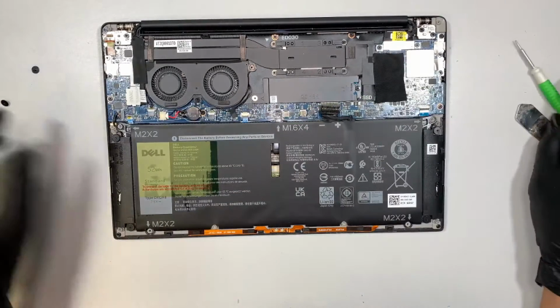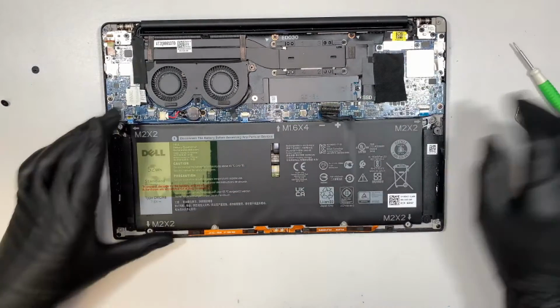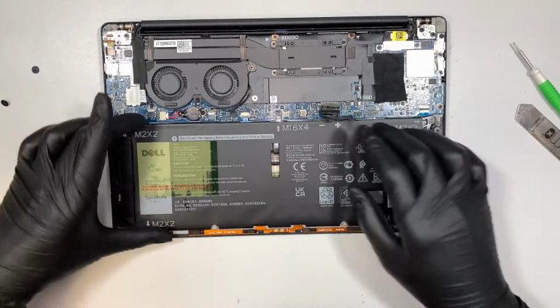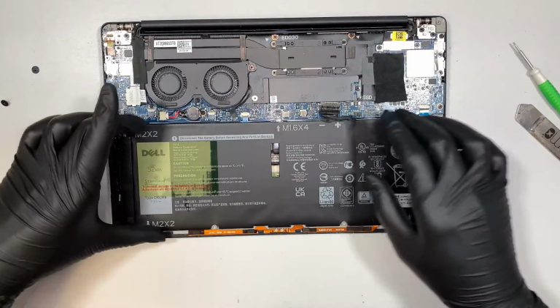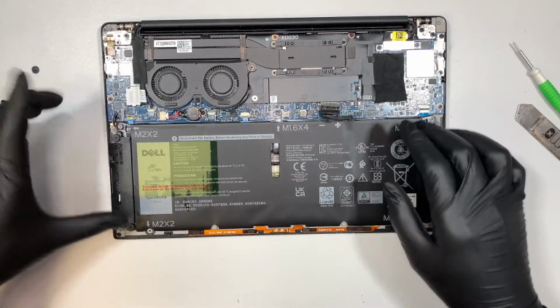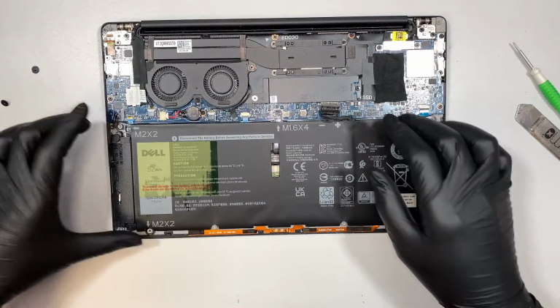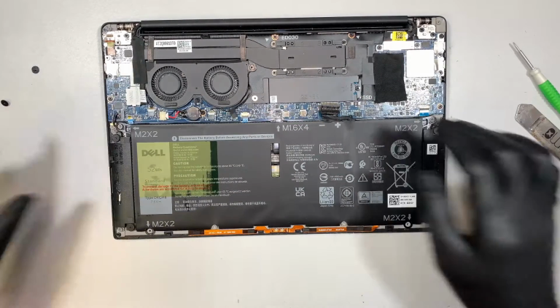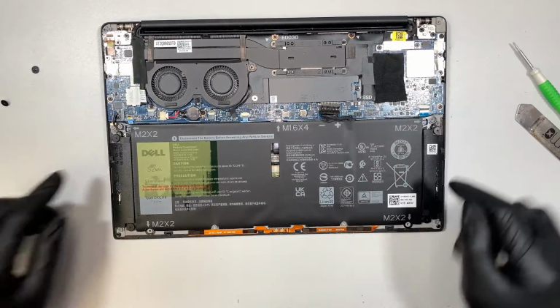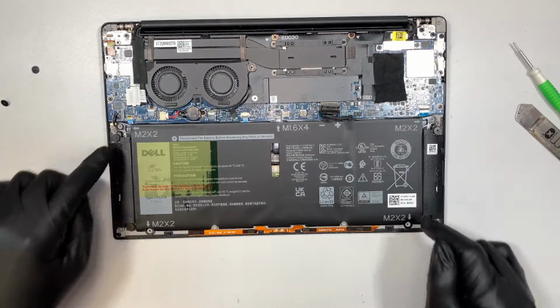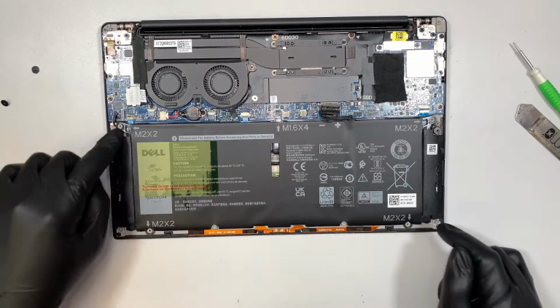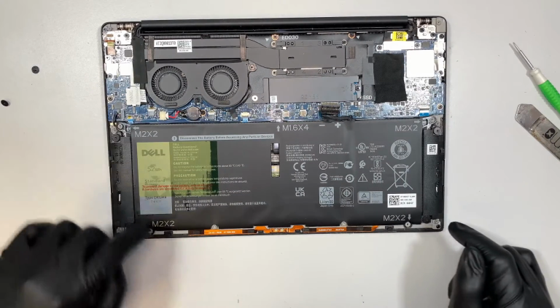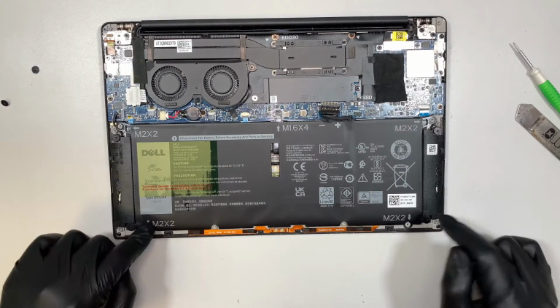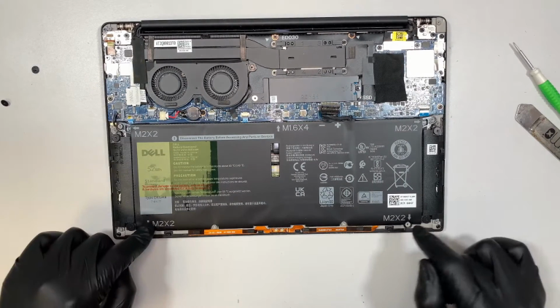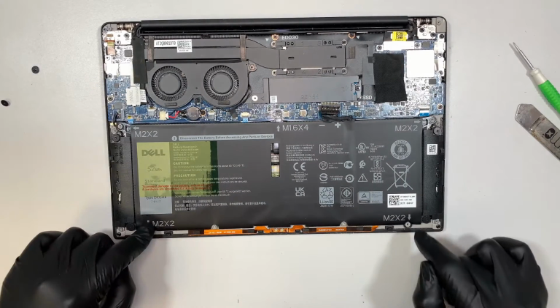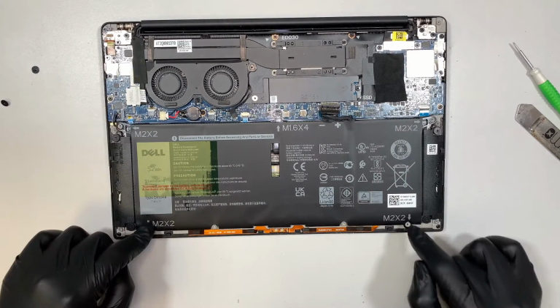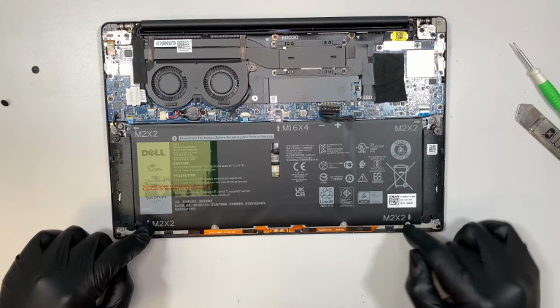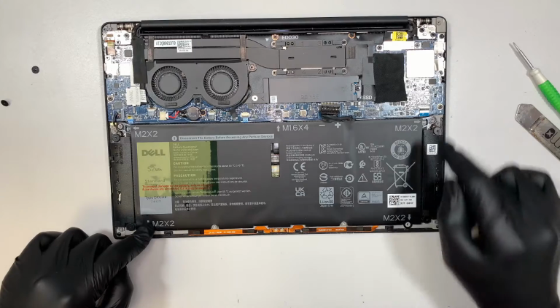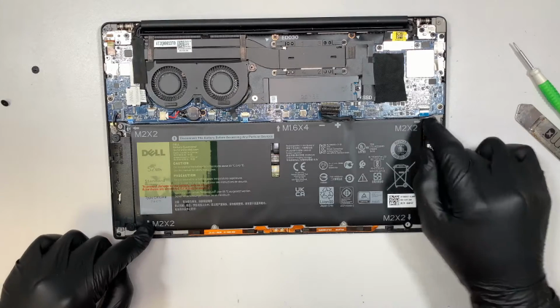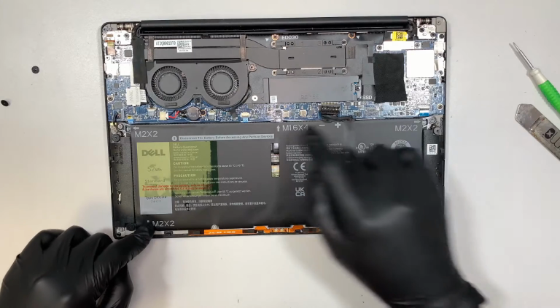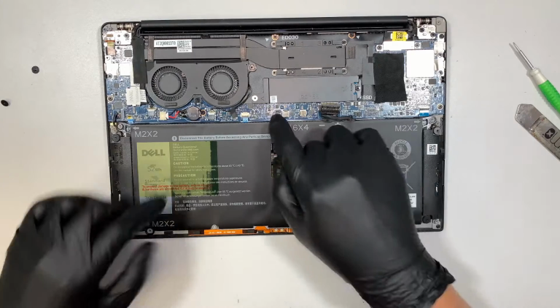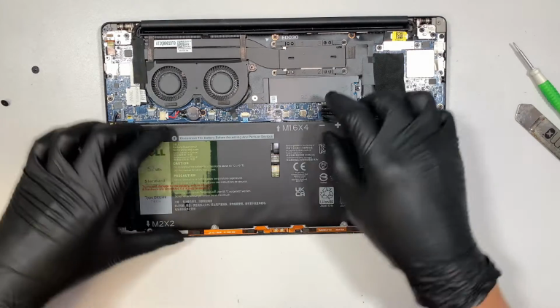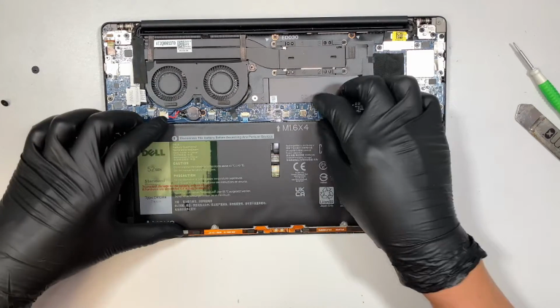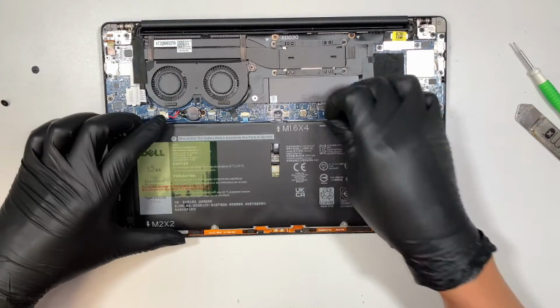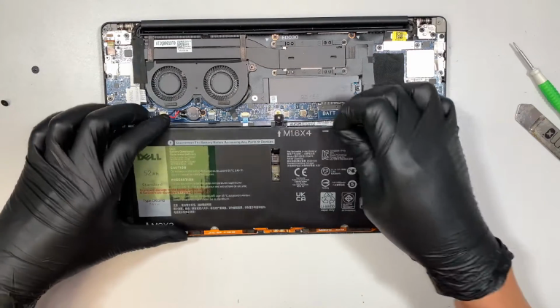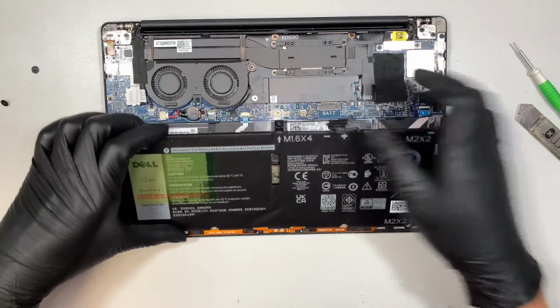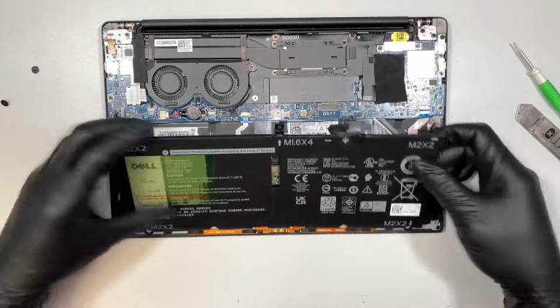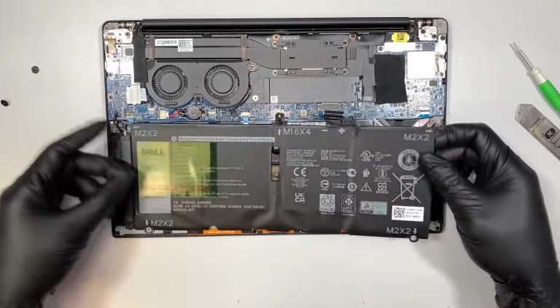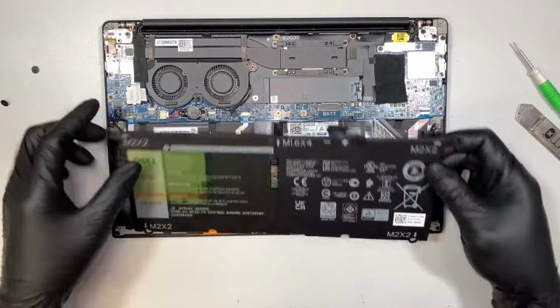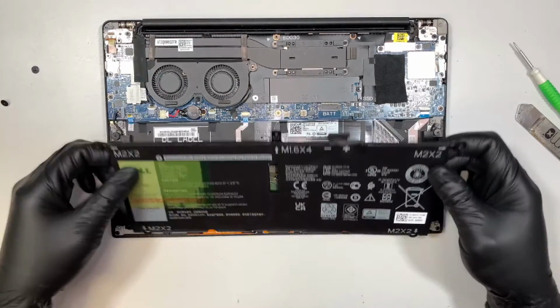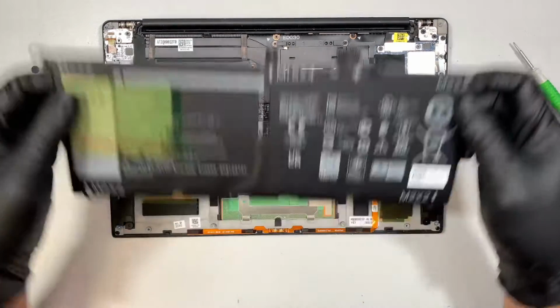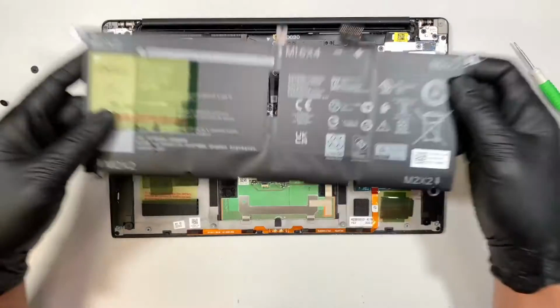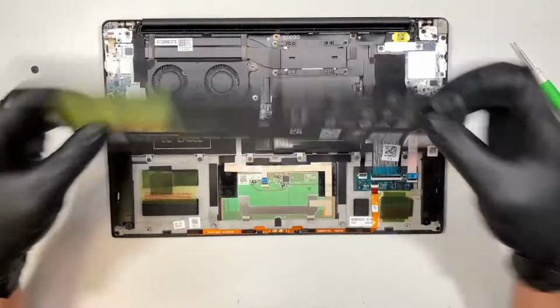I removed five screws — one, two, three, four, five — and the battery will just come straight up.